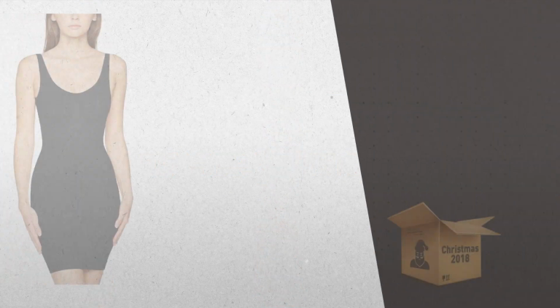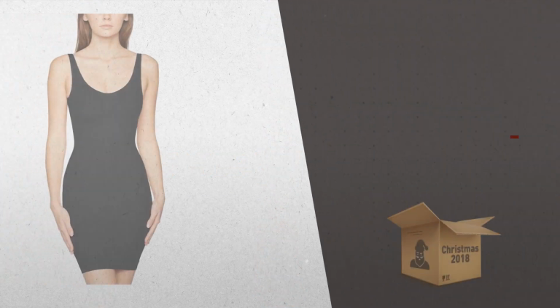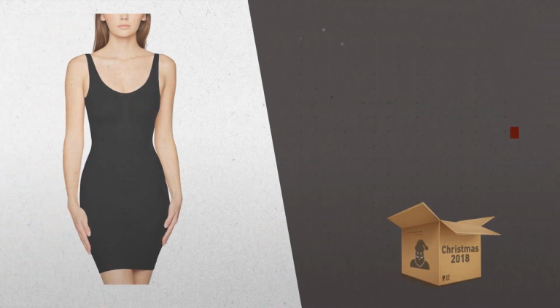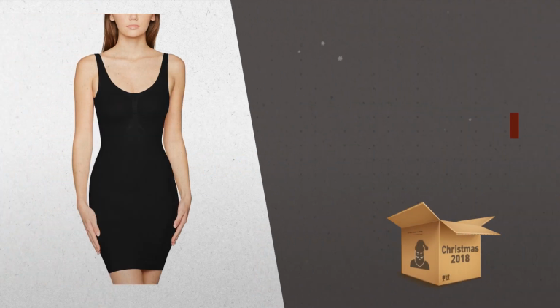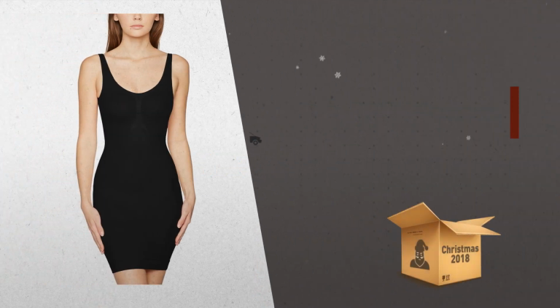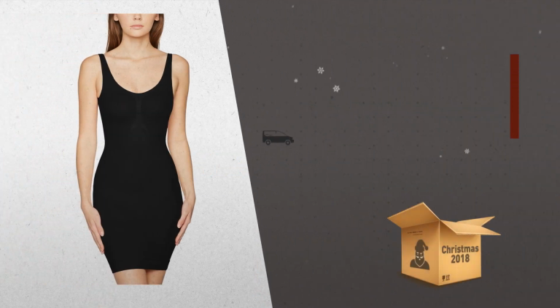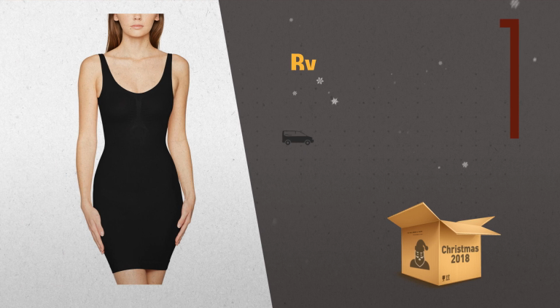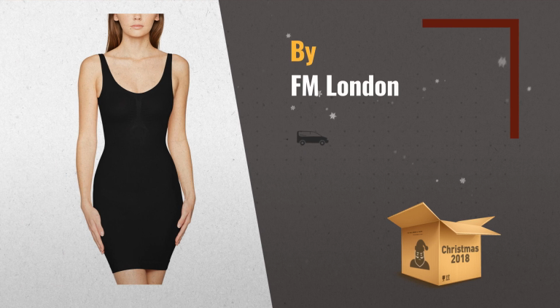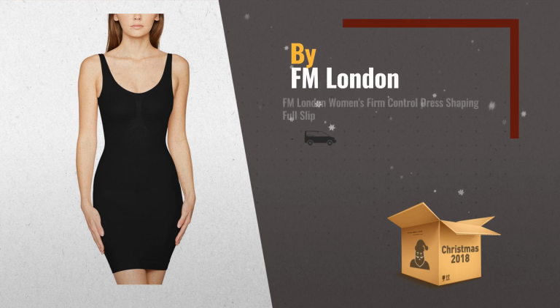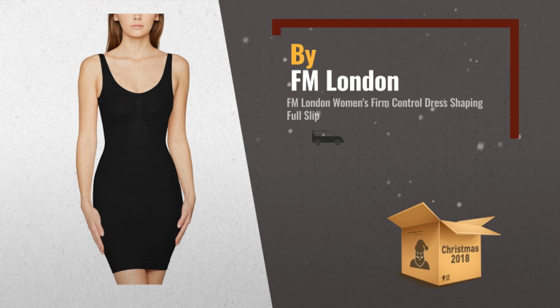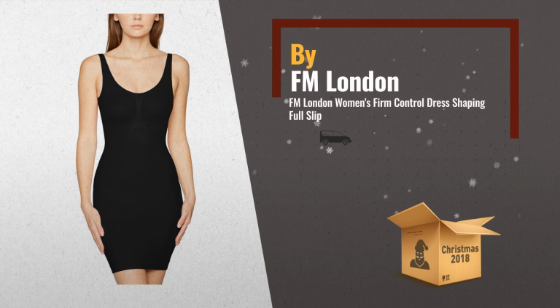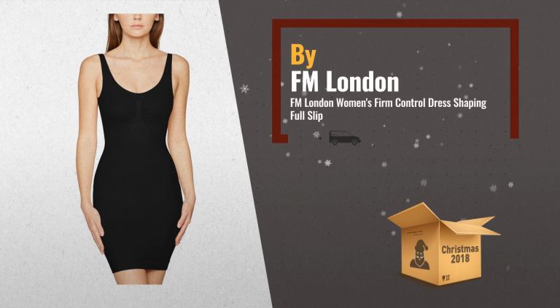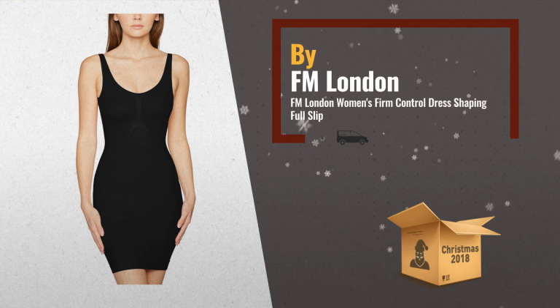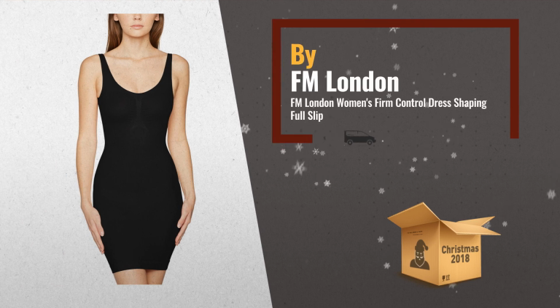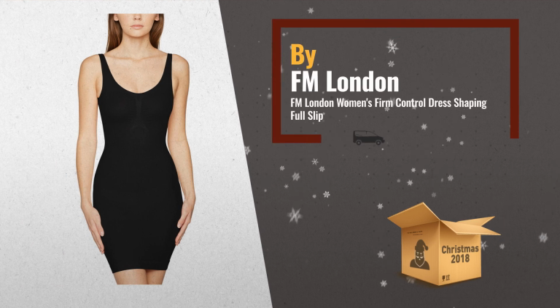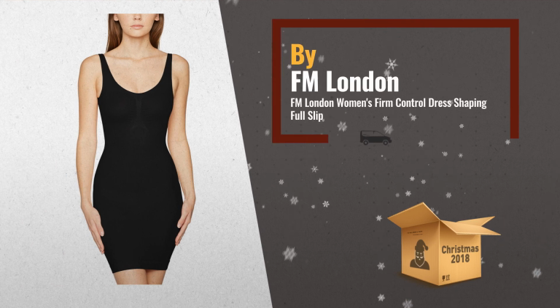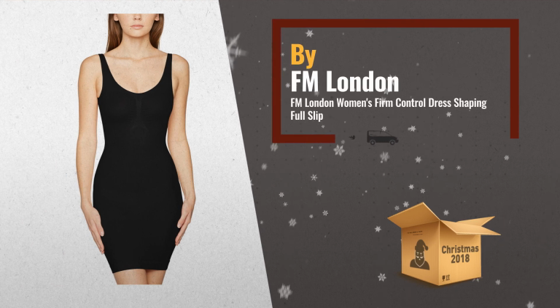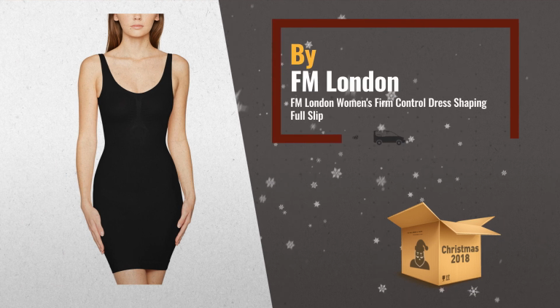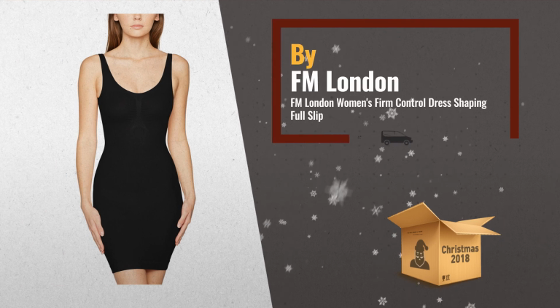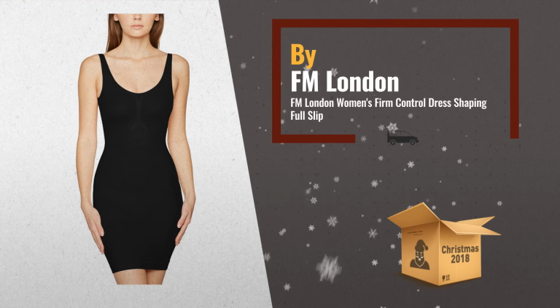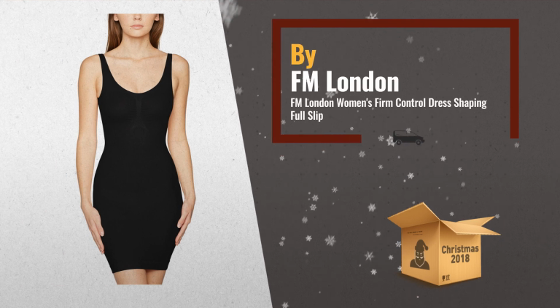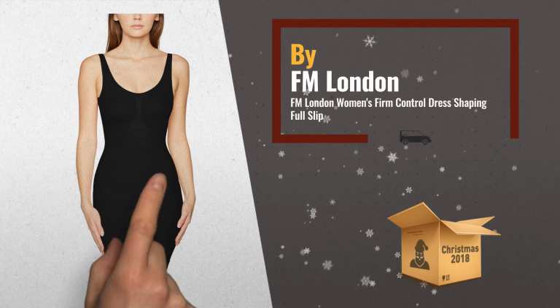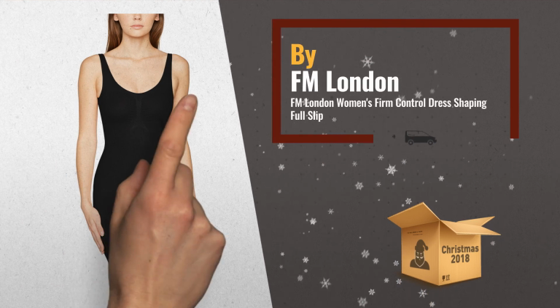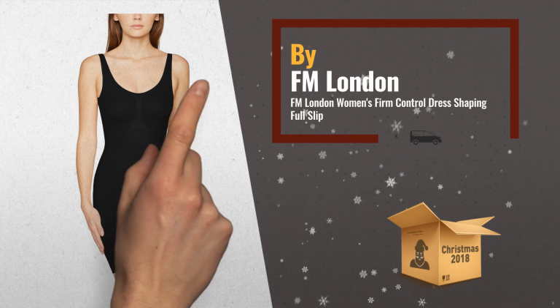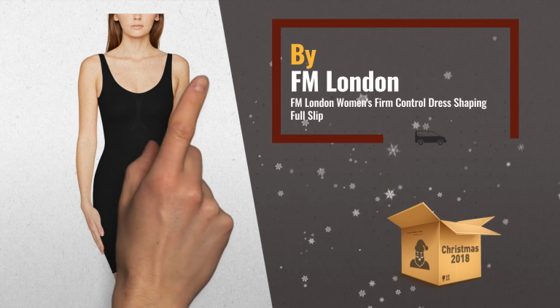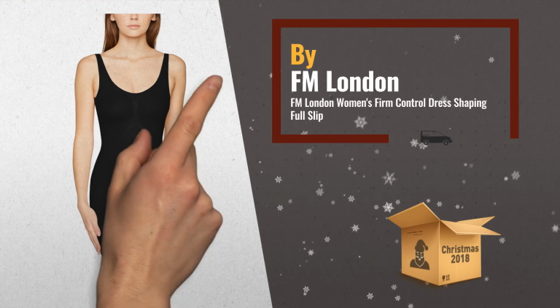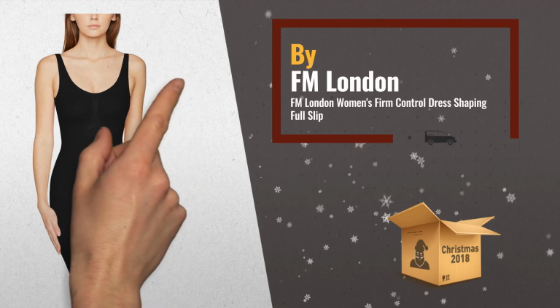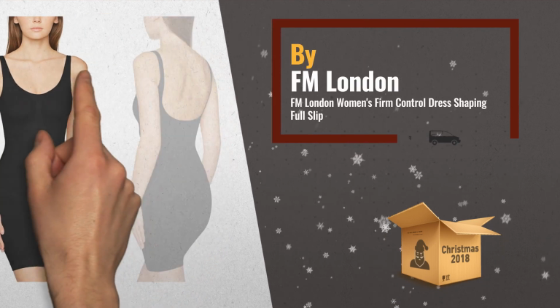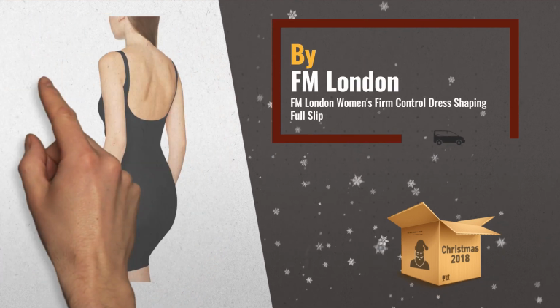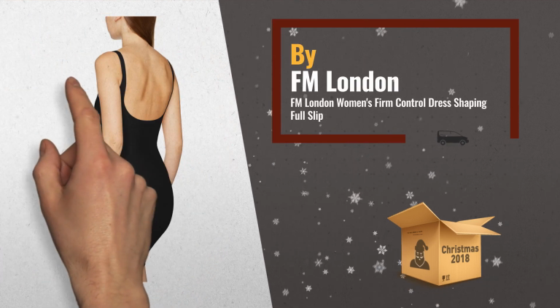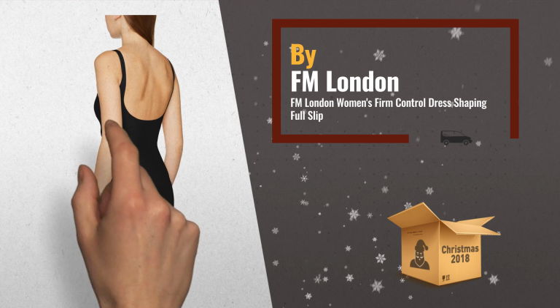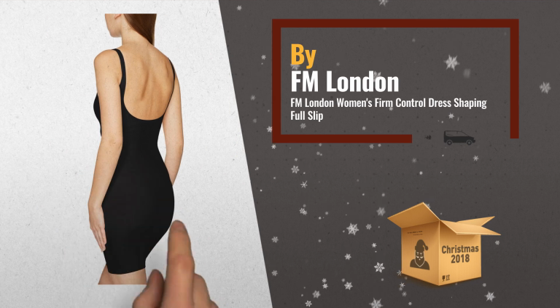Number 1. Flattens stomach, pulls insides and sculpts the middle and lower back, by FM London.